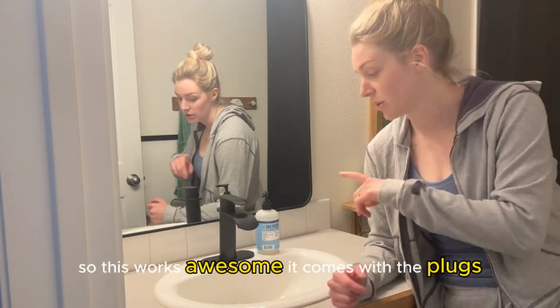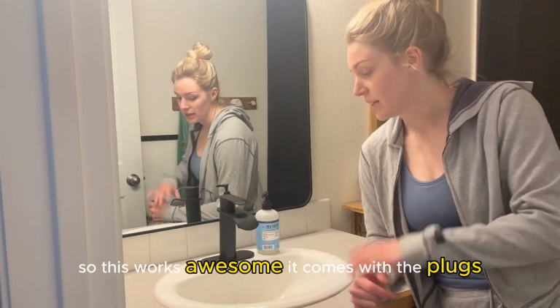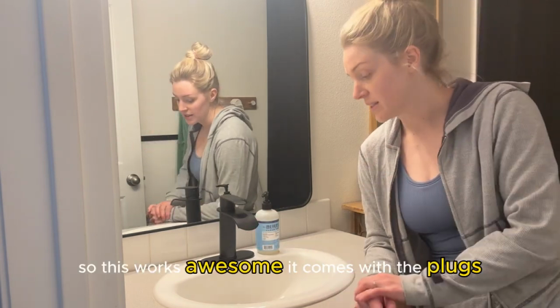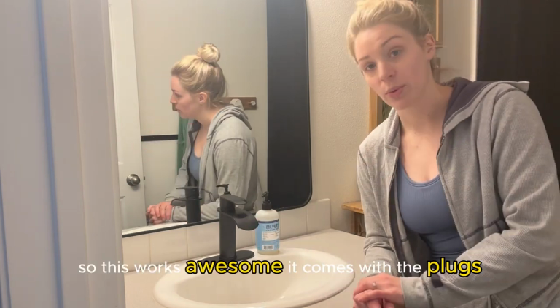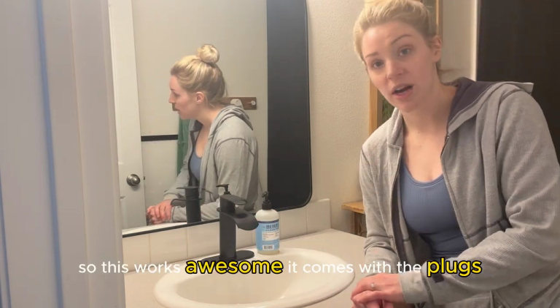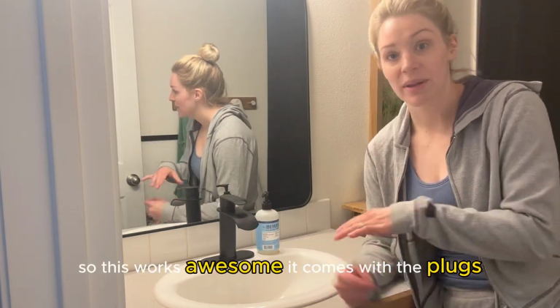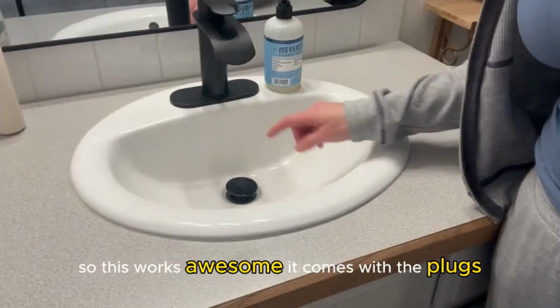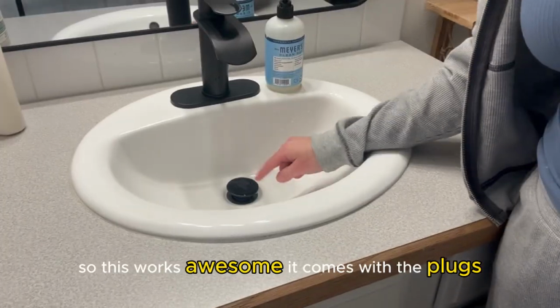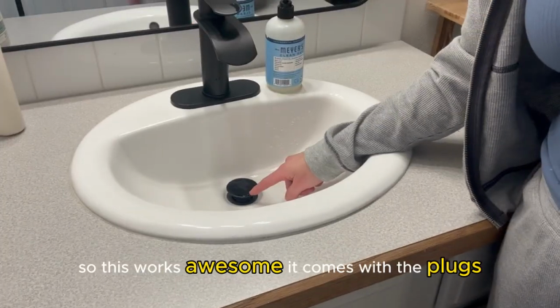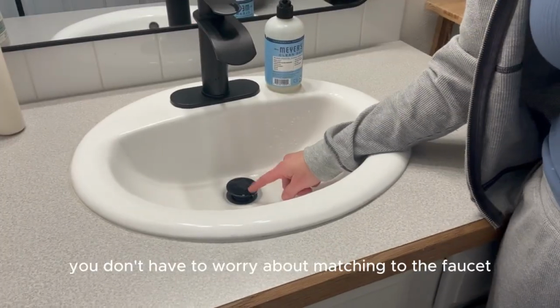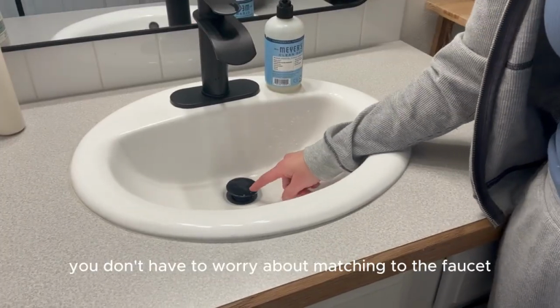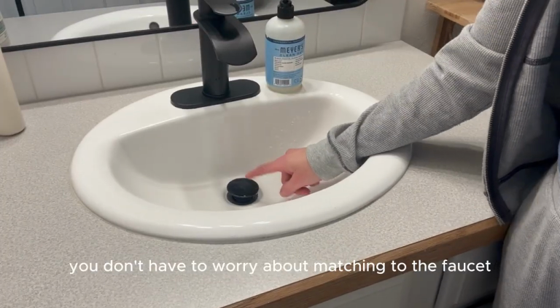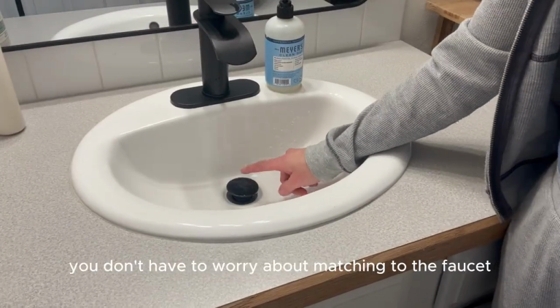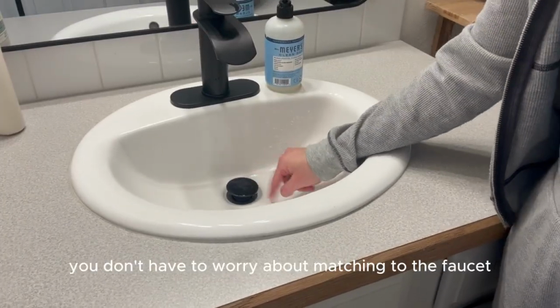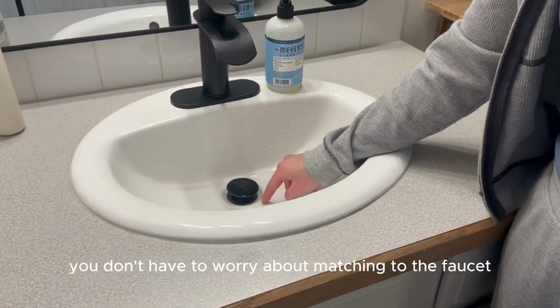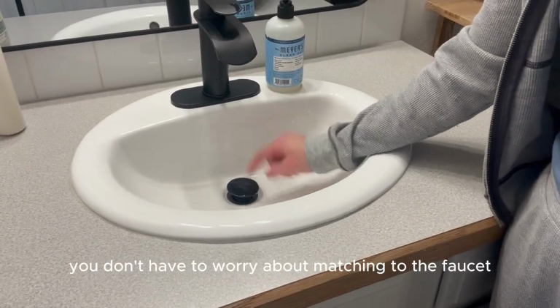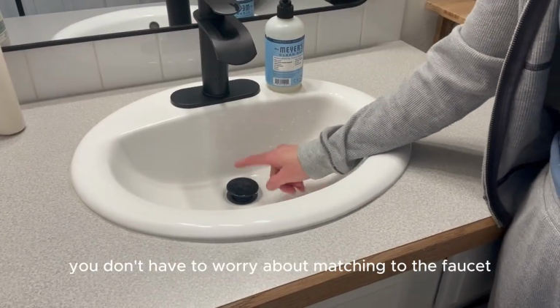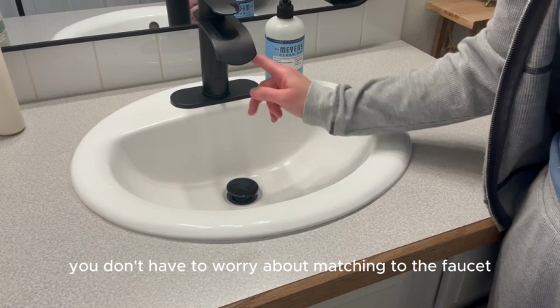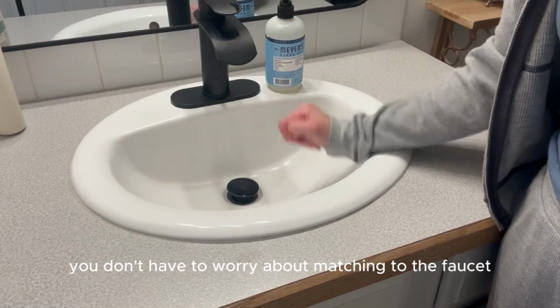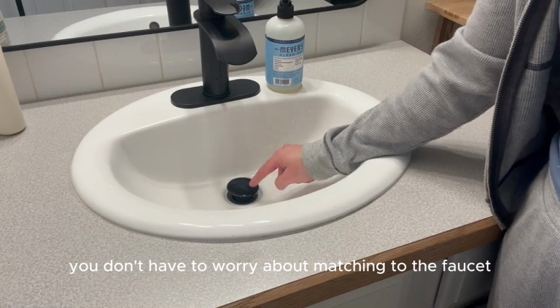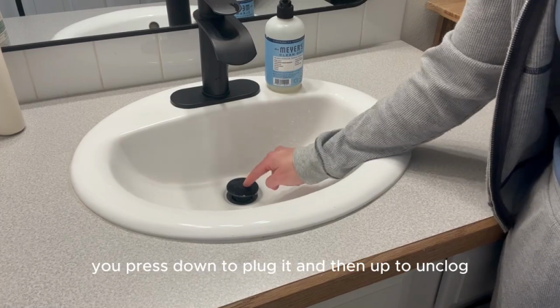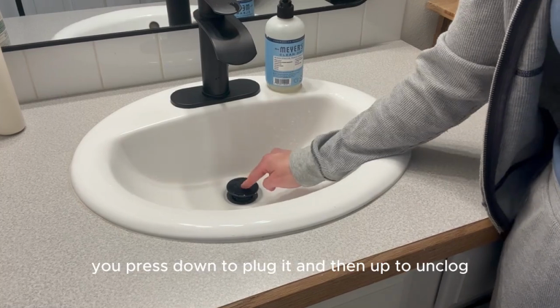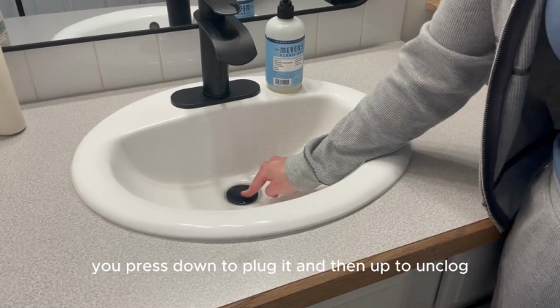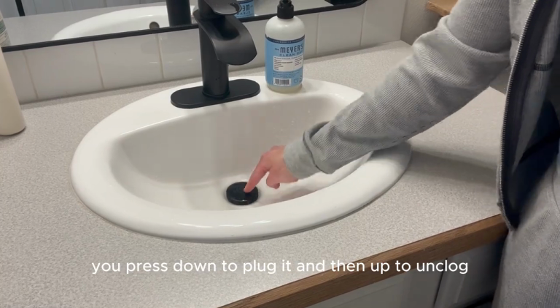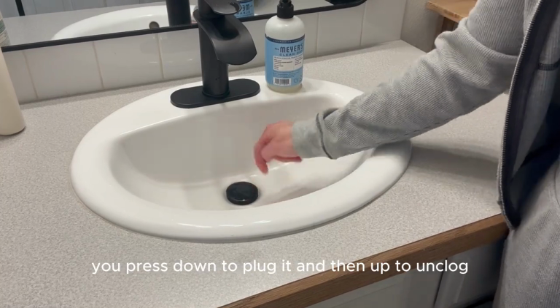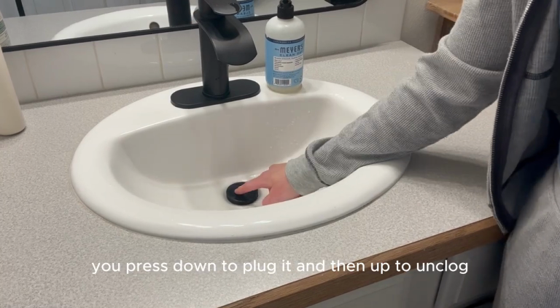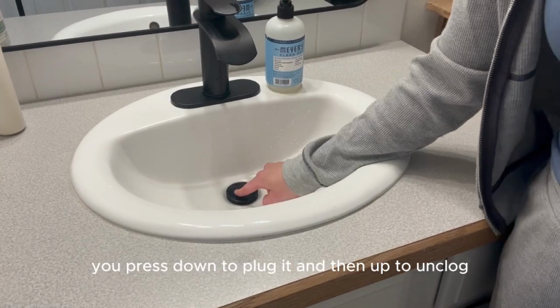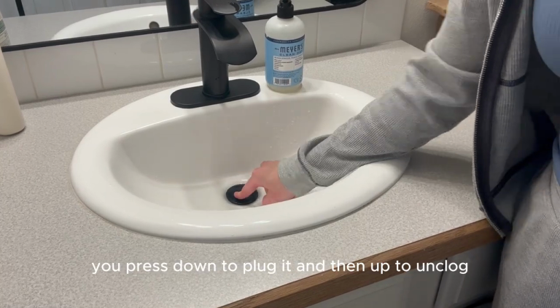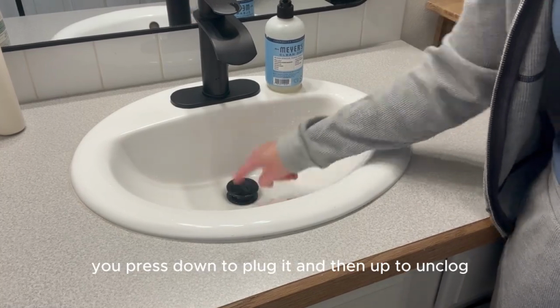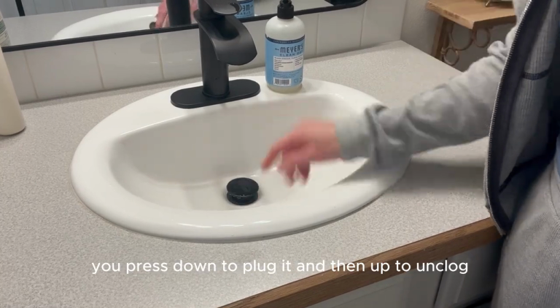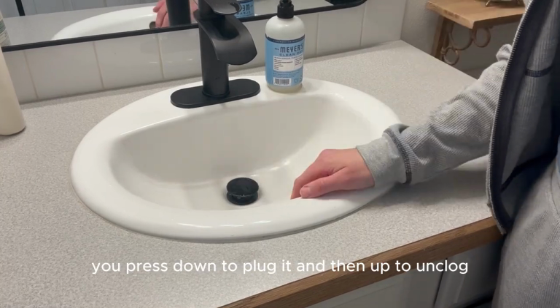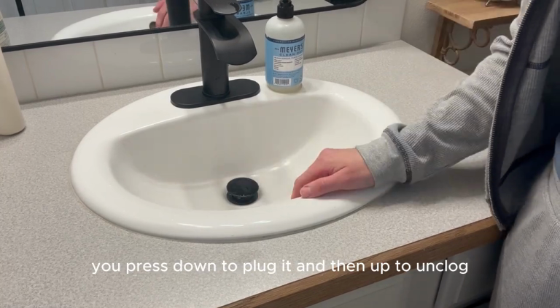So this works awesome. It comes with the plugs — you don't have to worry about matching to the faucet. You press down to clog it and then up to unclog.